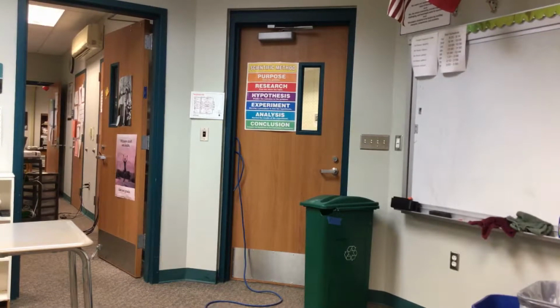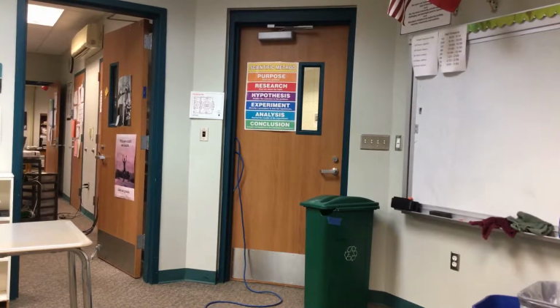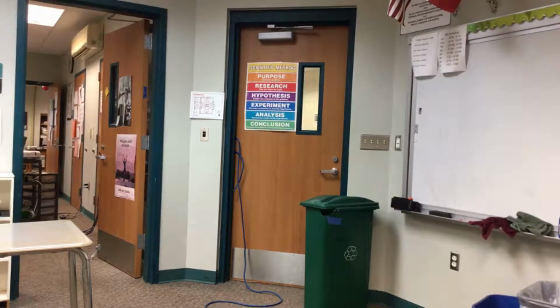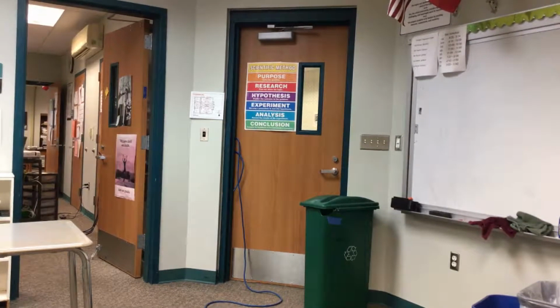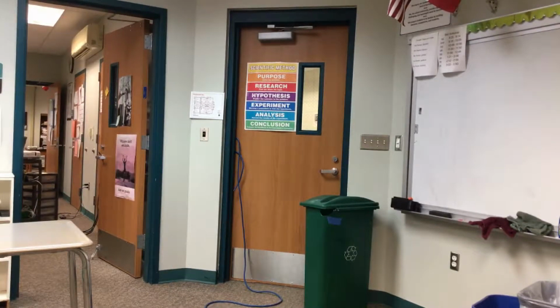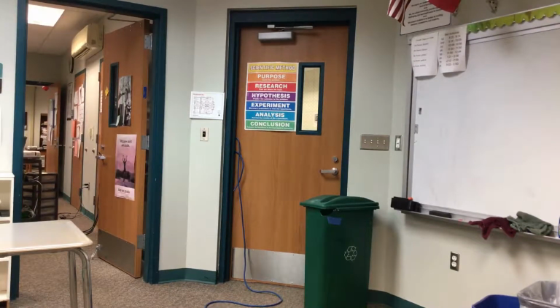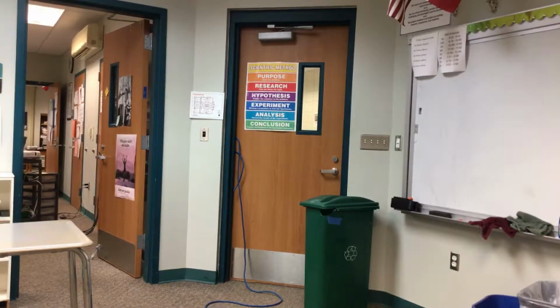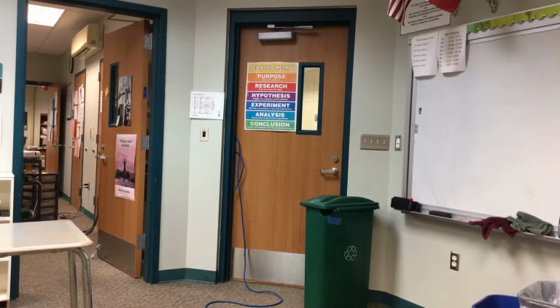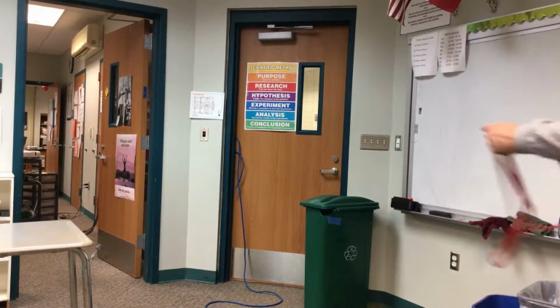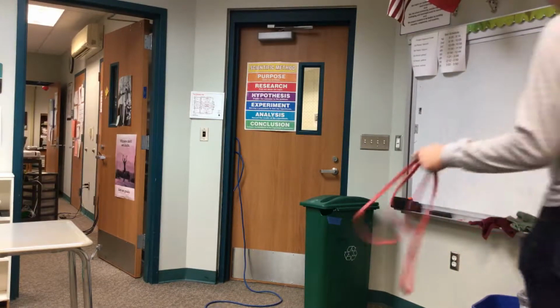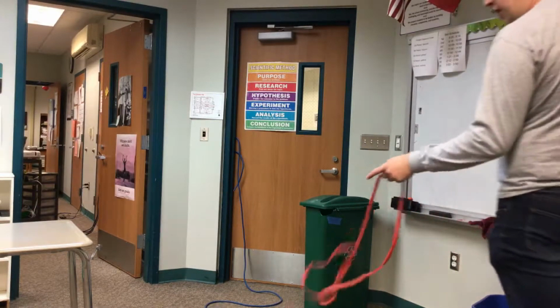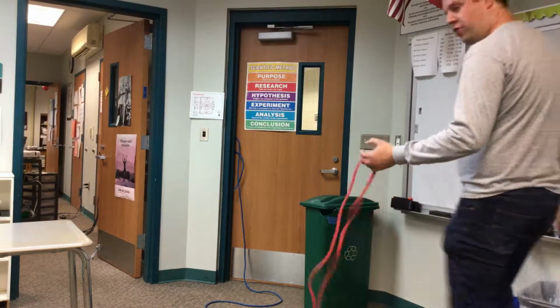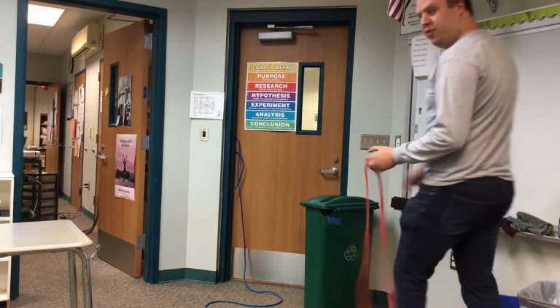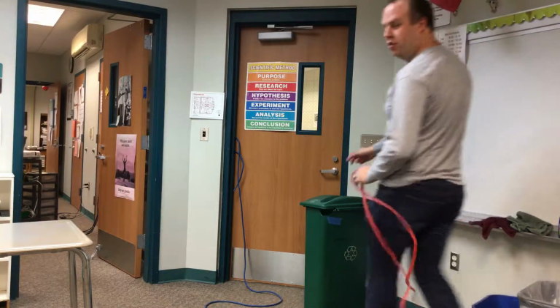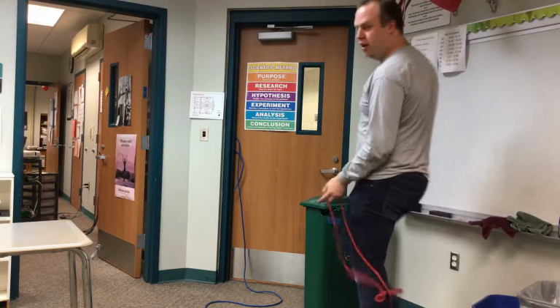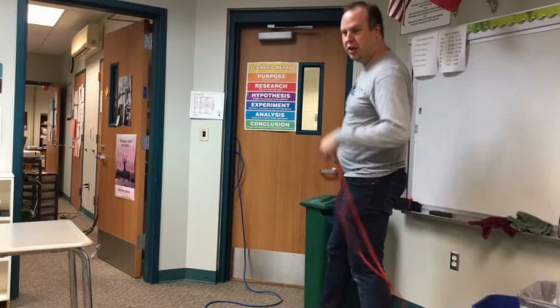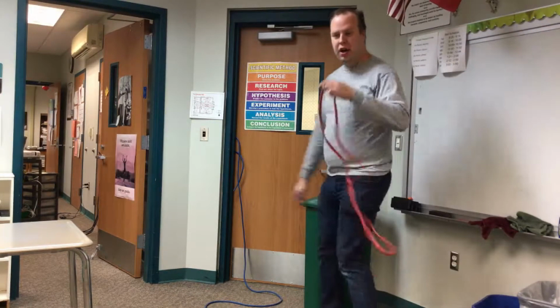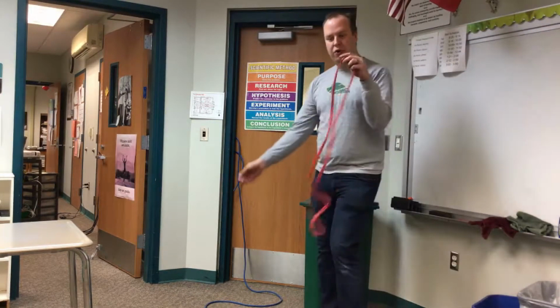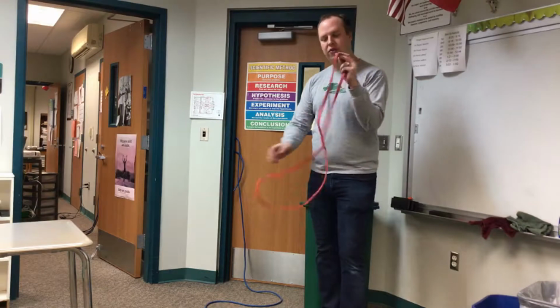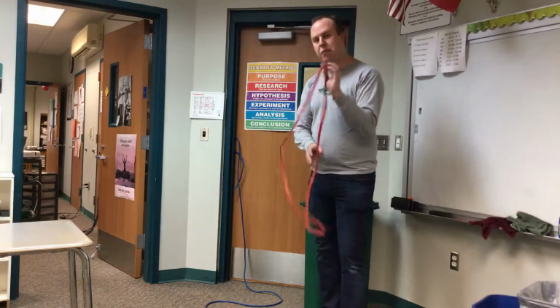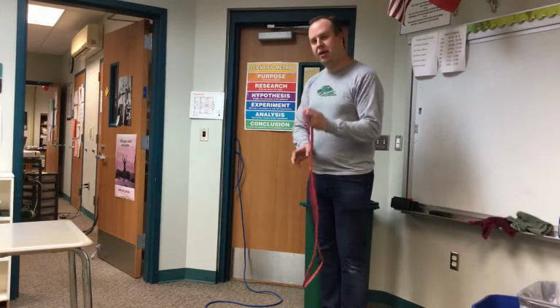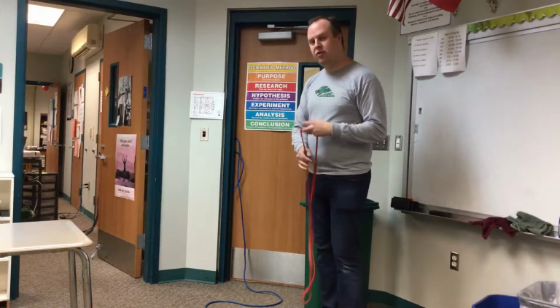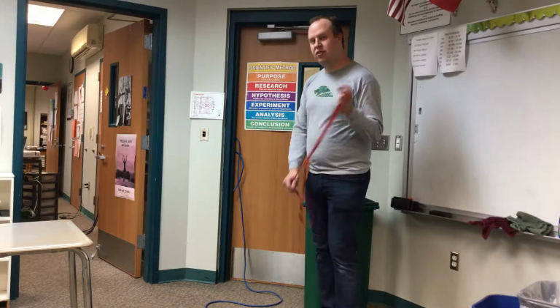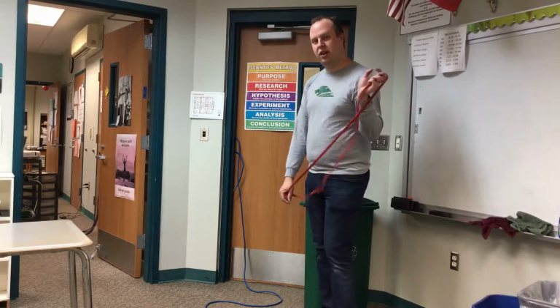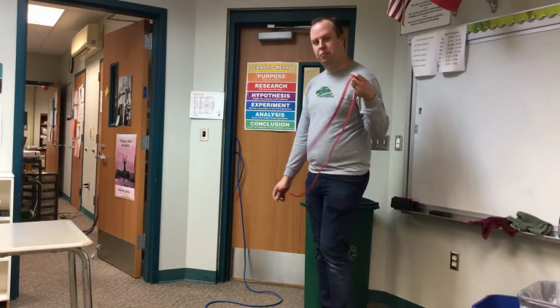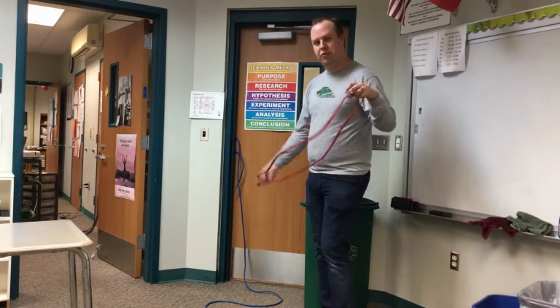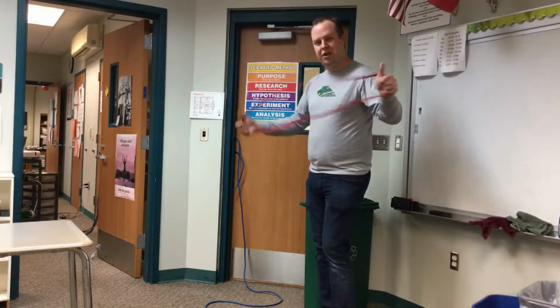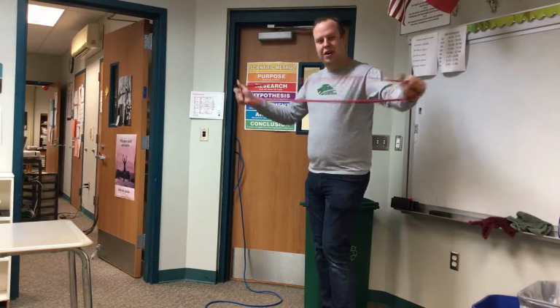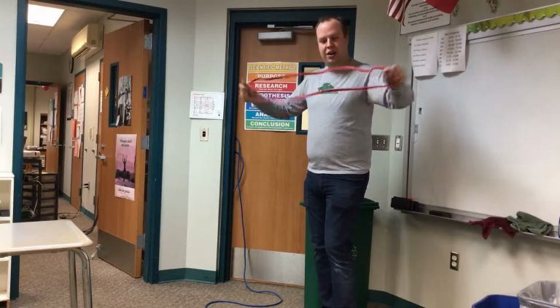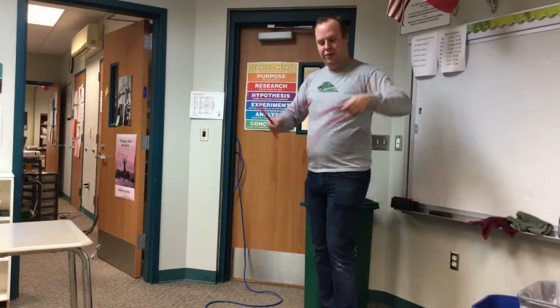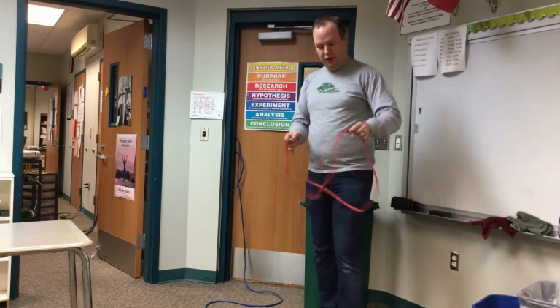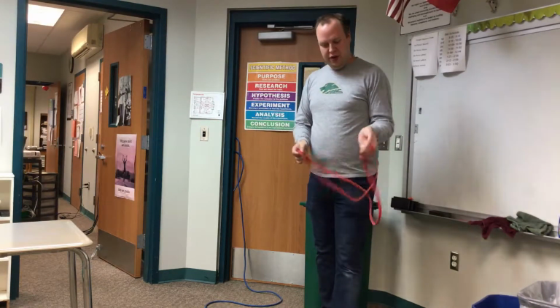Alright, Coach Kaminski here. I'm going to show you a few exercises involving resistance bands, resistance loops, and so on.